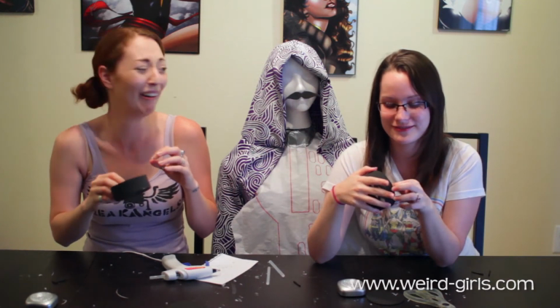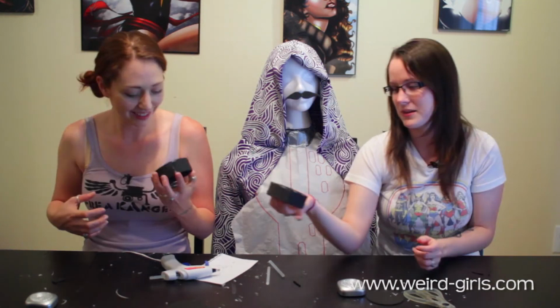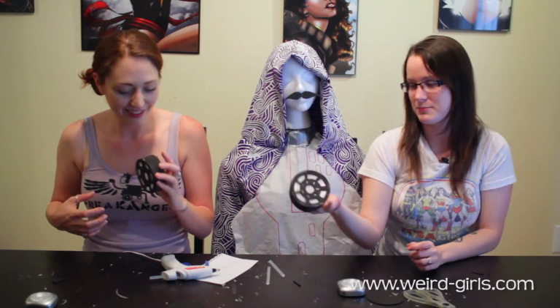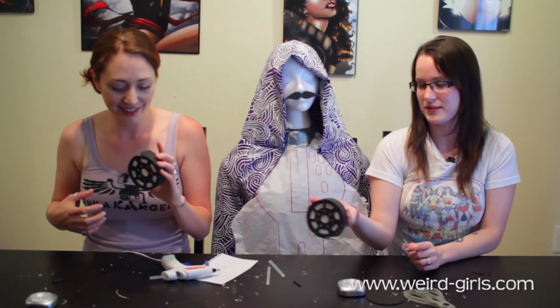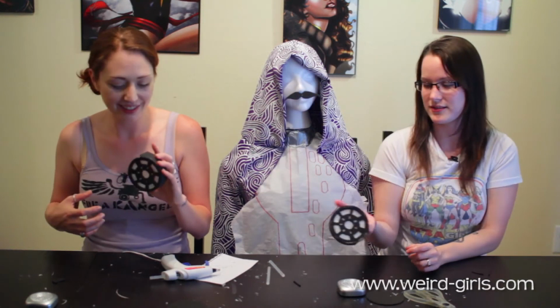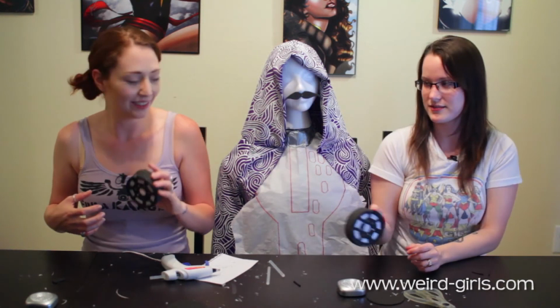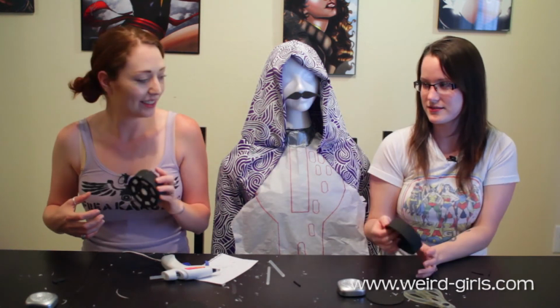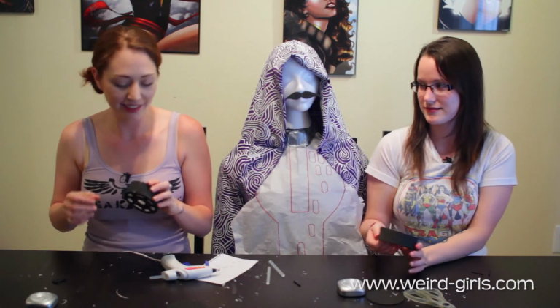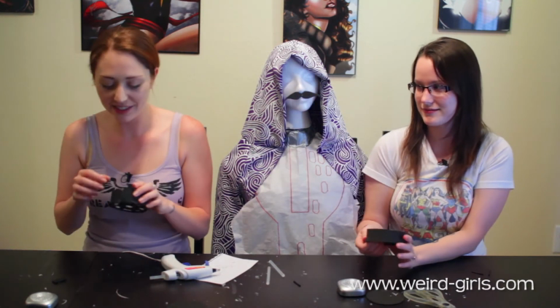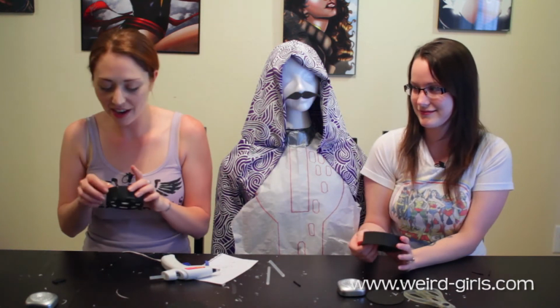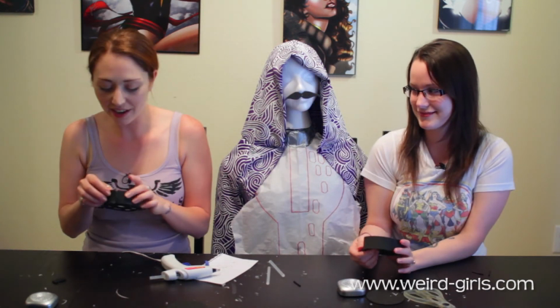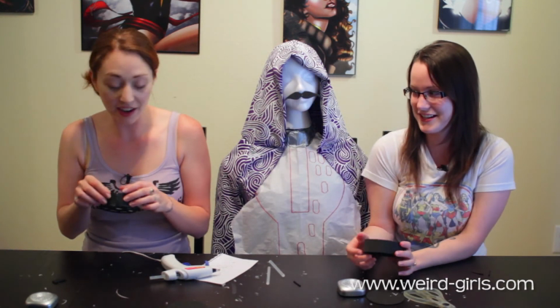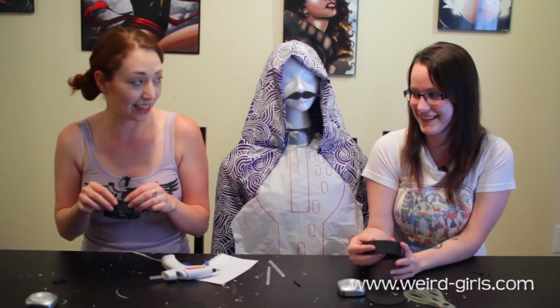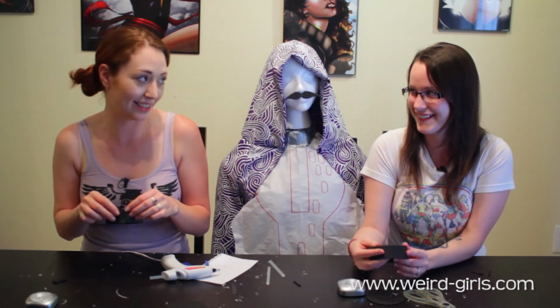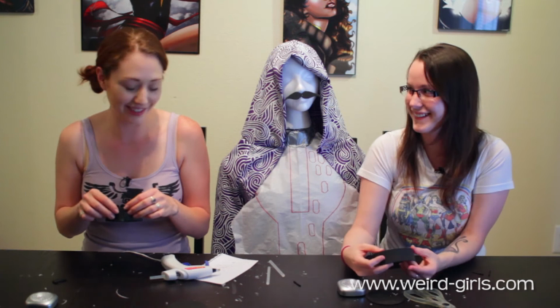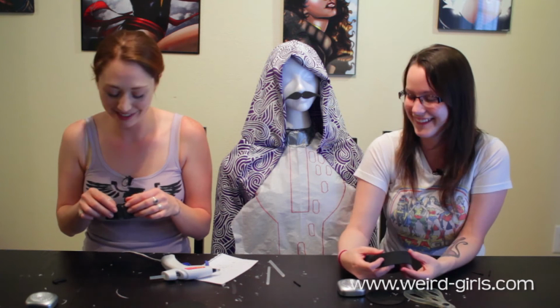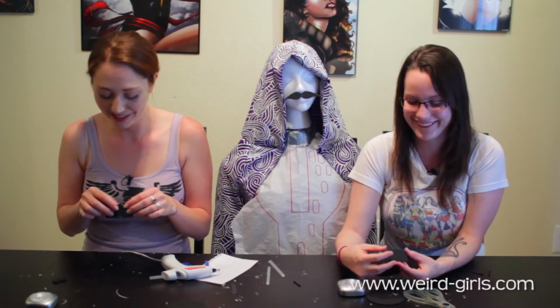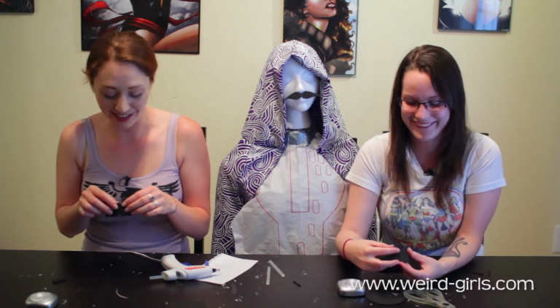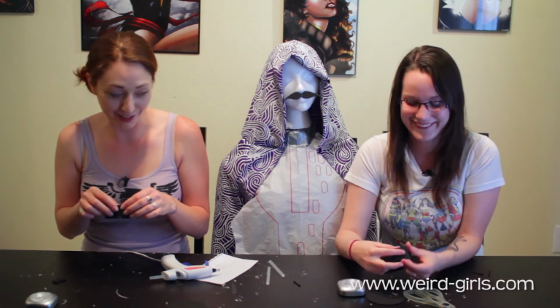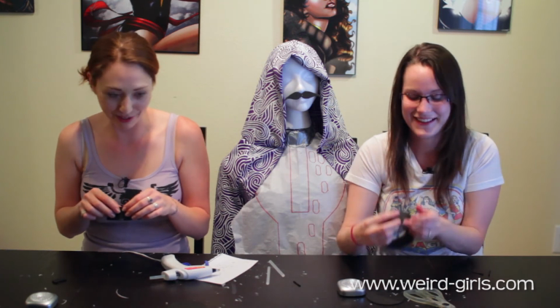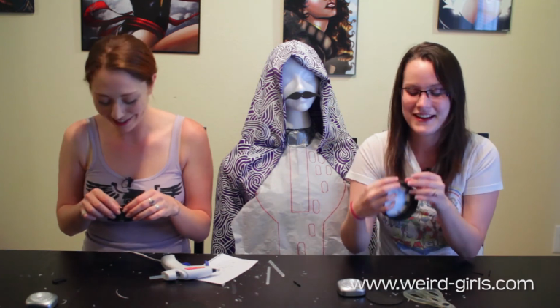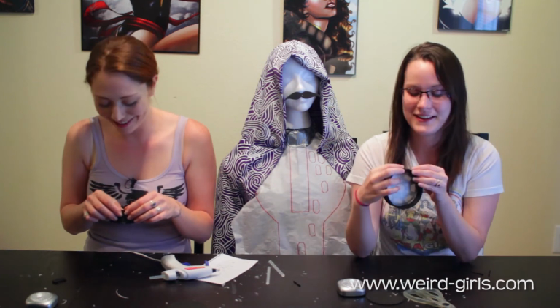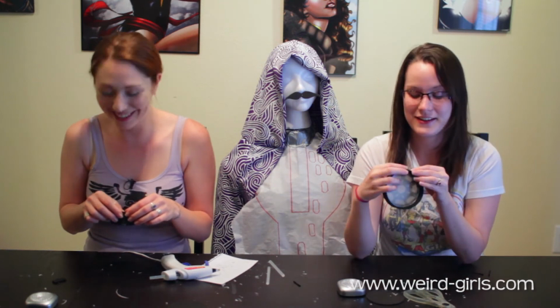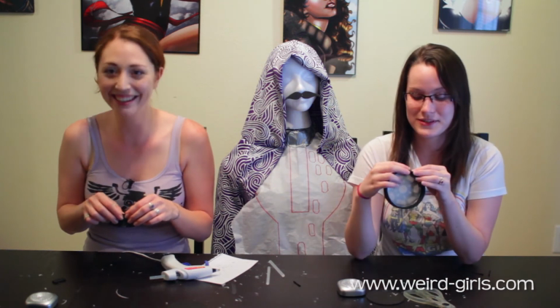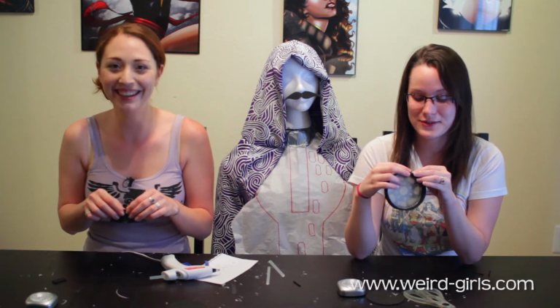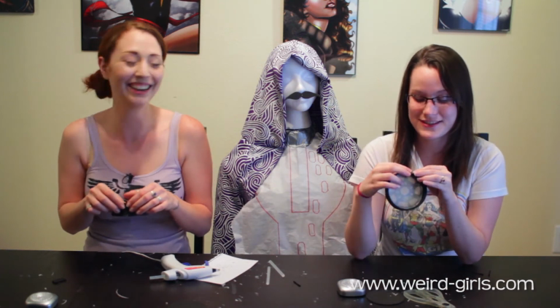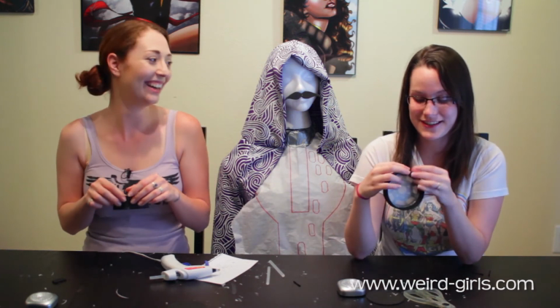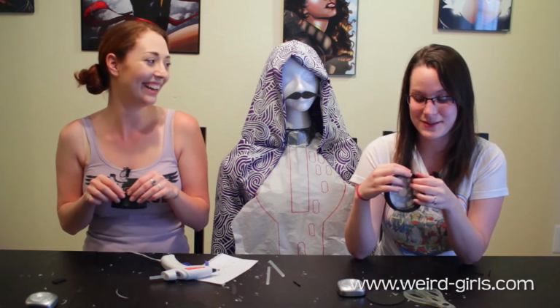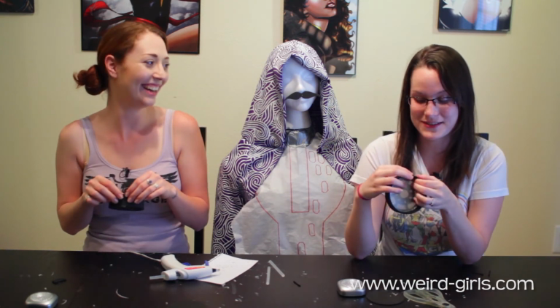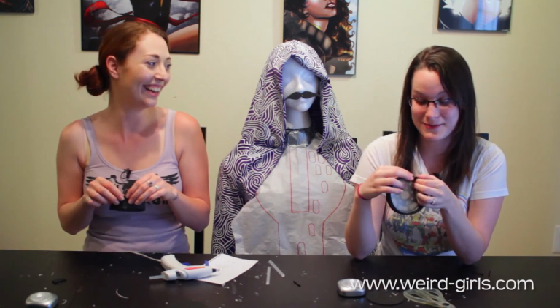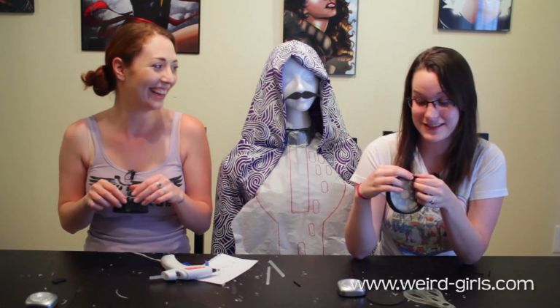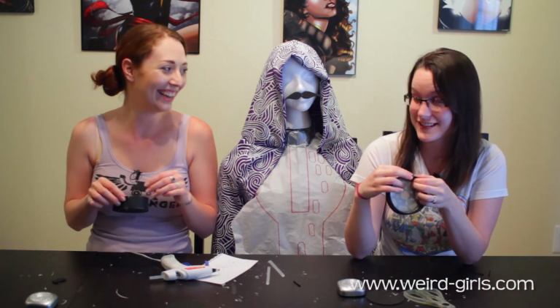Mine's bigger than yours. It's not a contest. With Tony Stark it's always a contest.